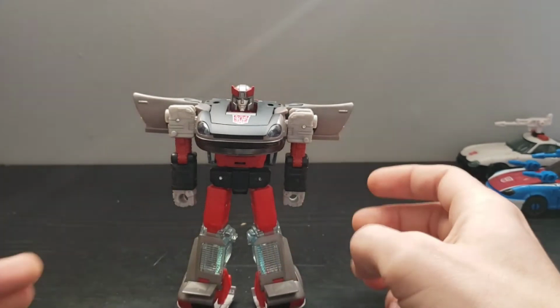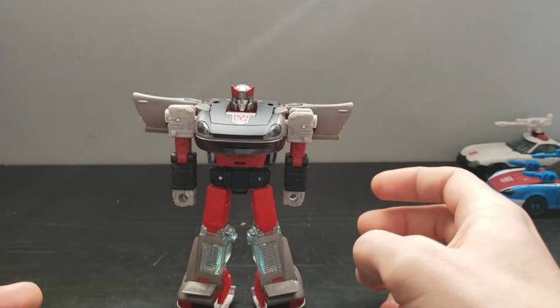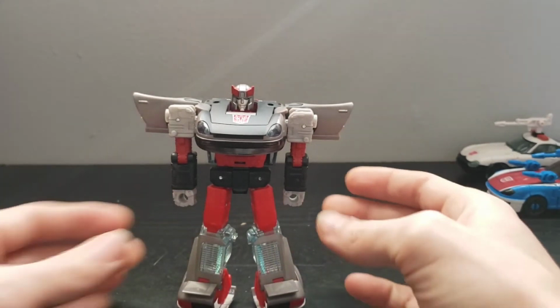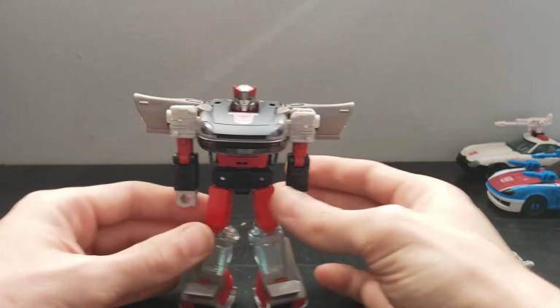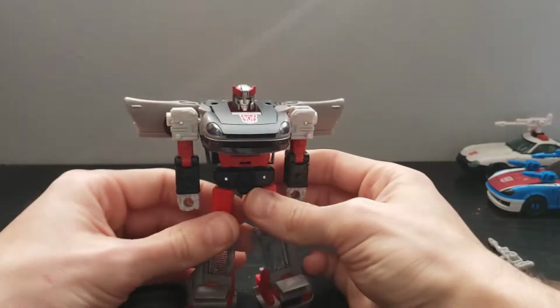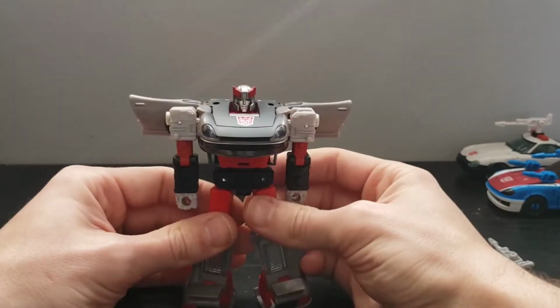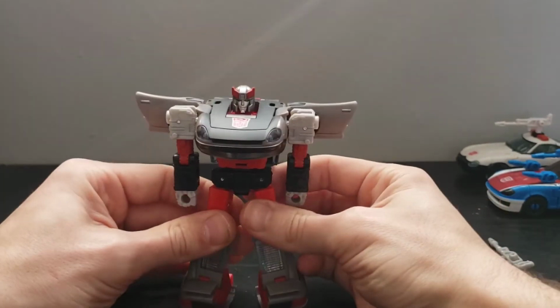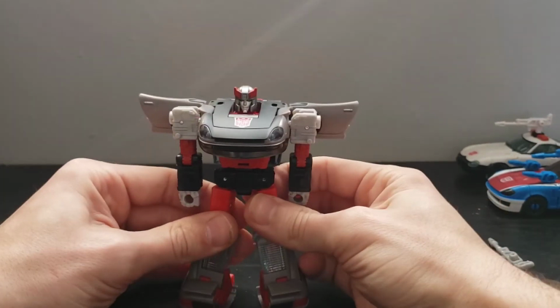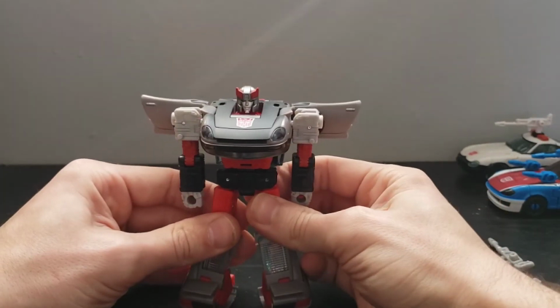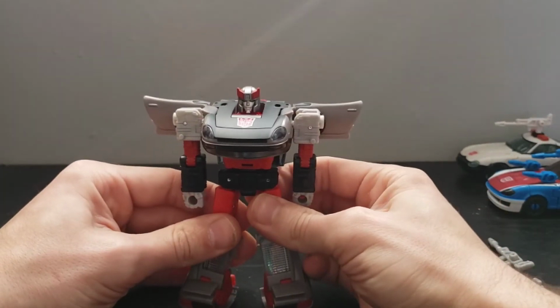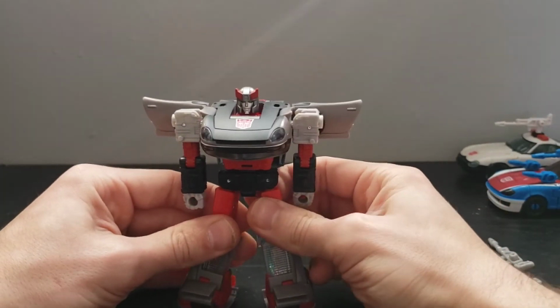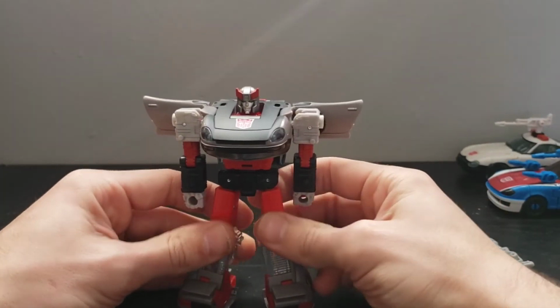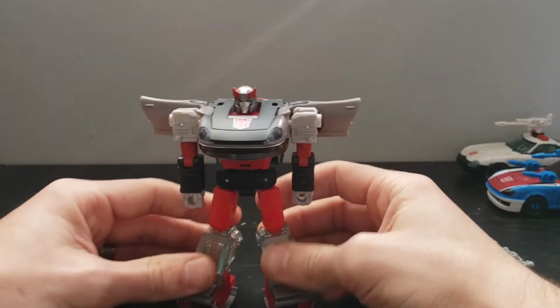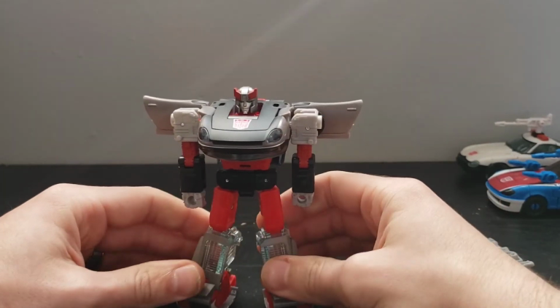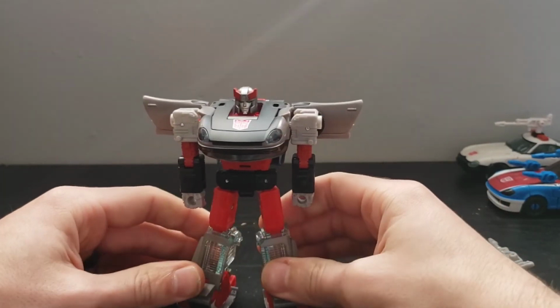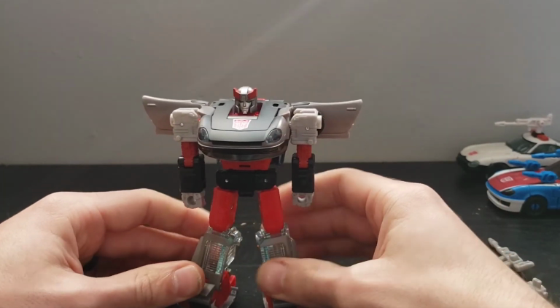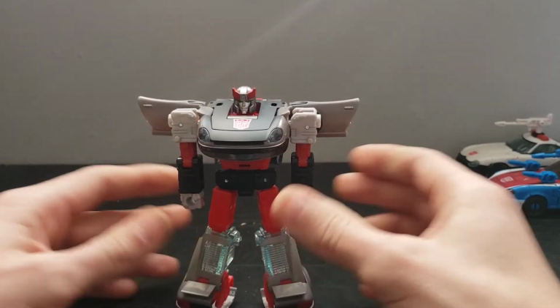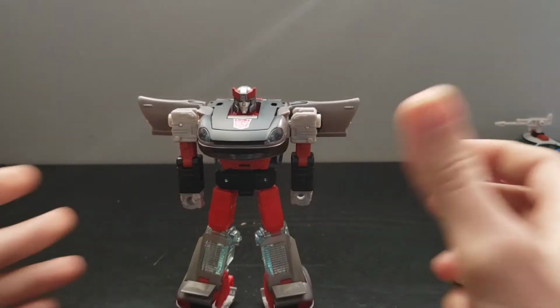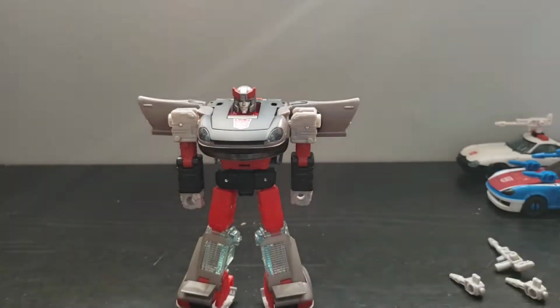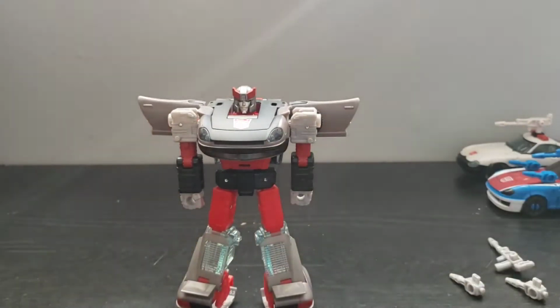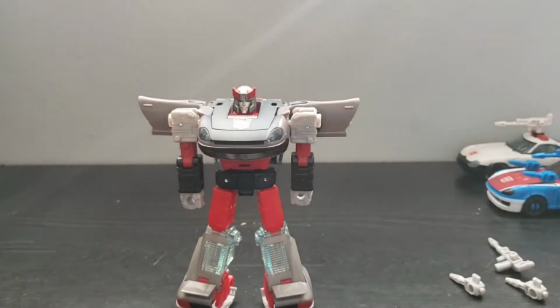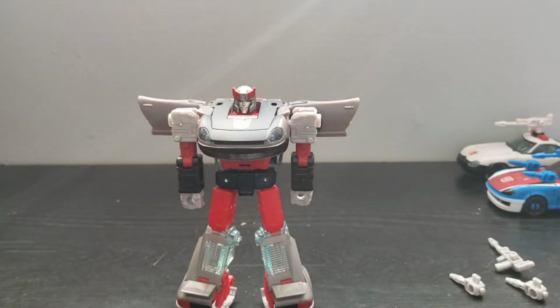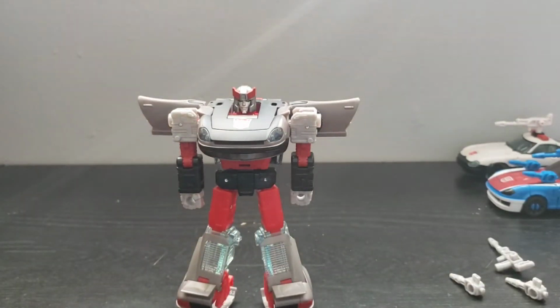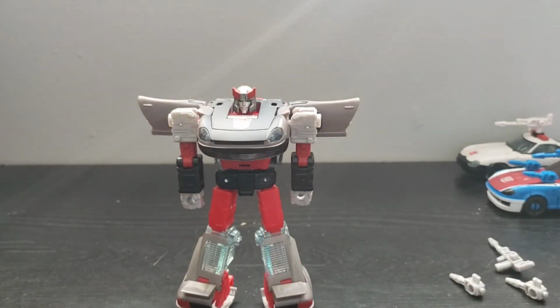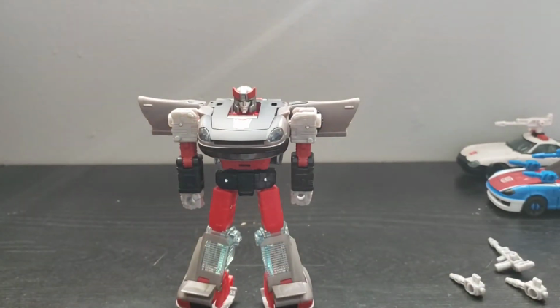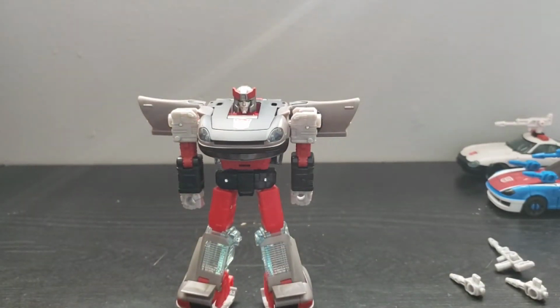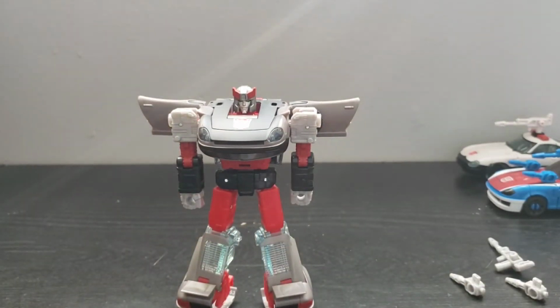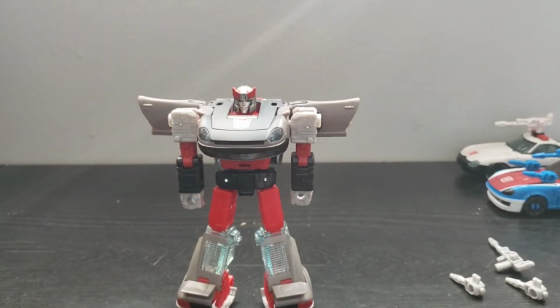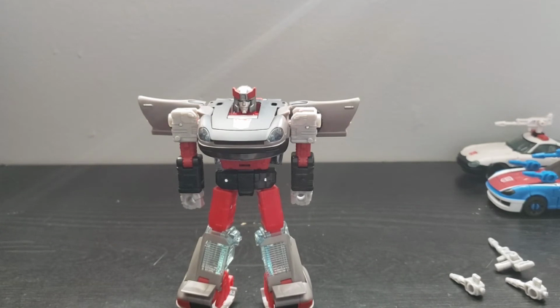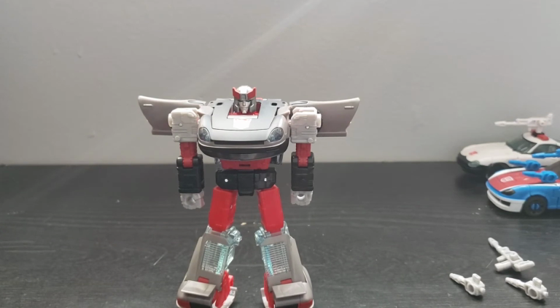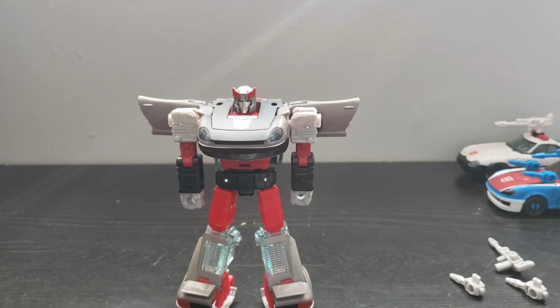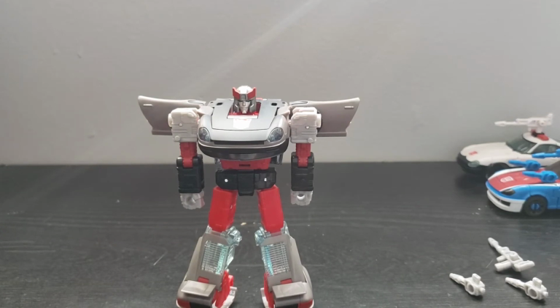I'll transform the other two off camera and we'll take a look at them in their robot mode.